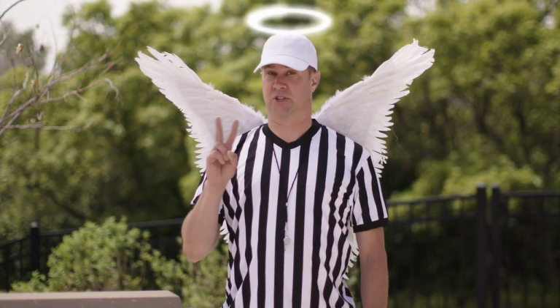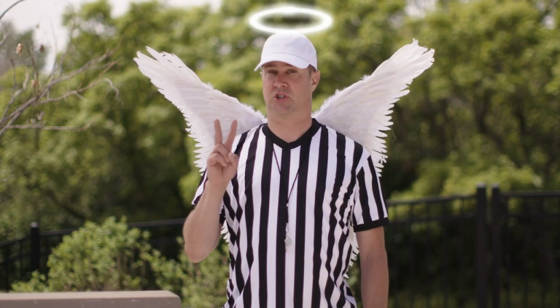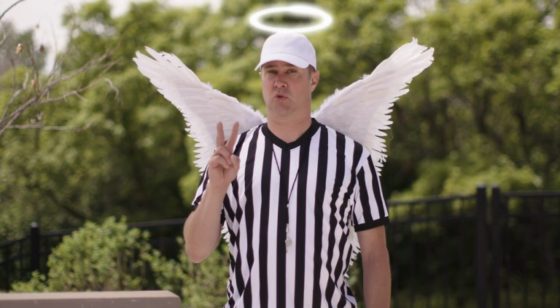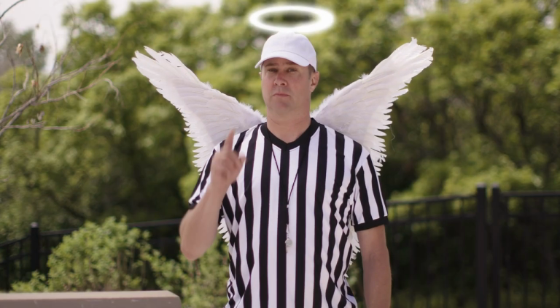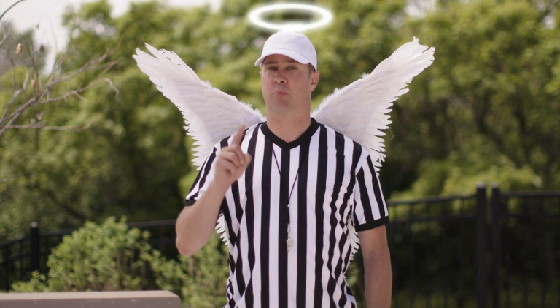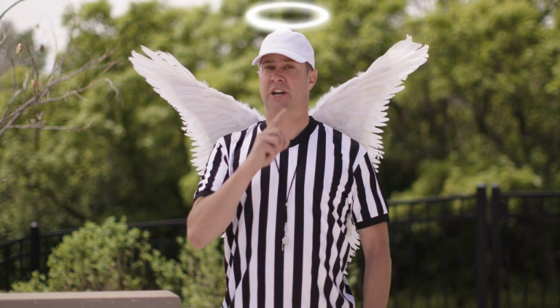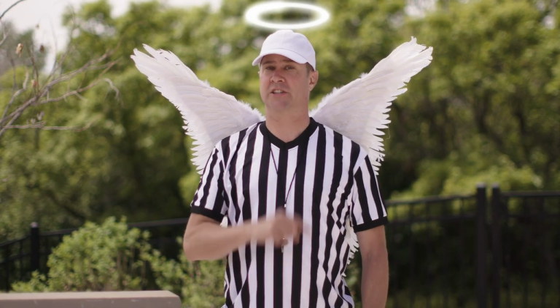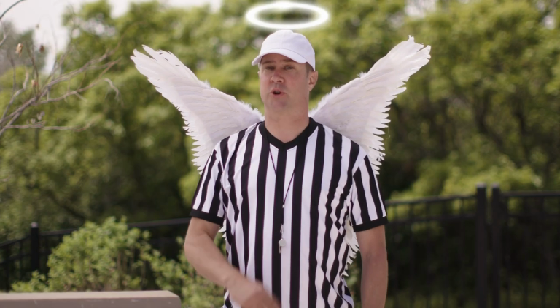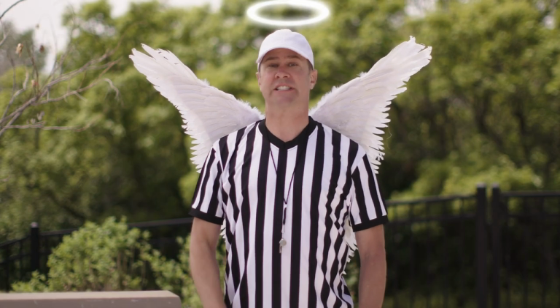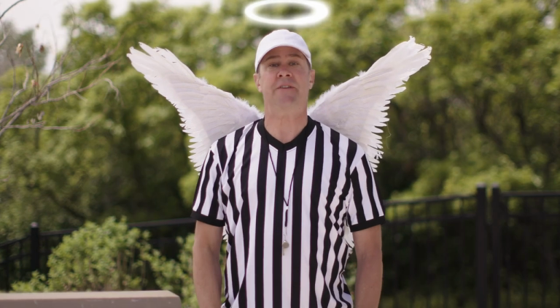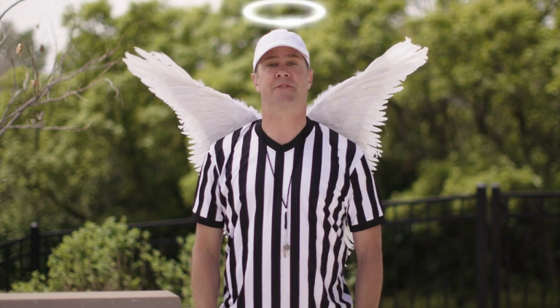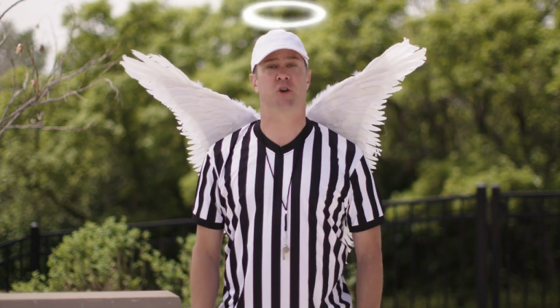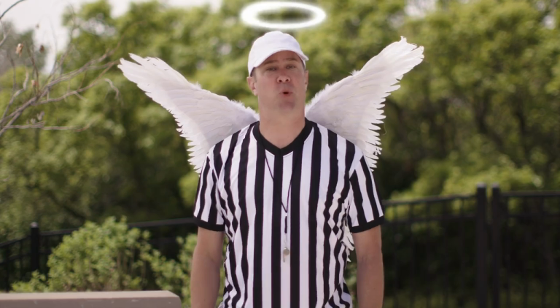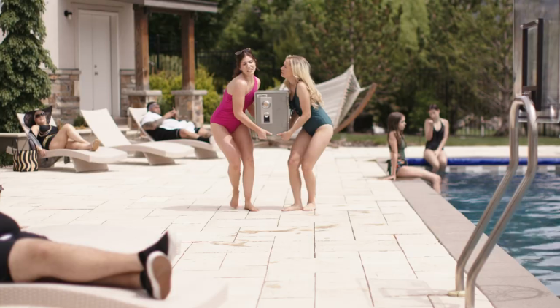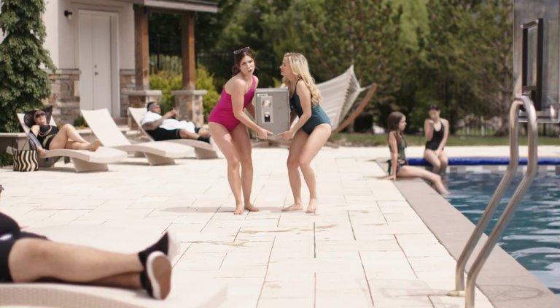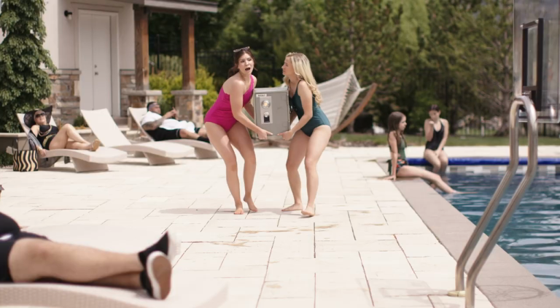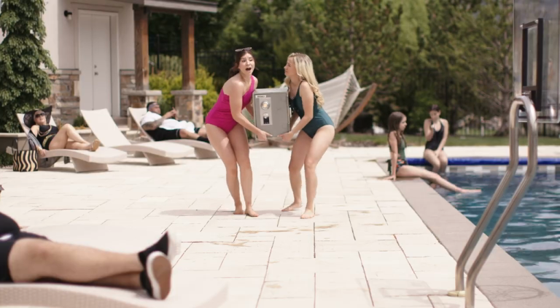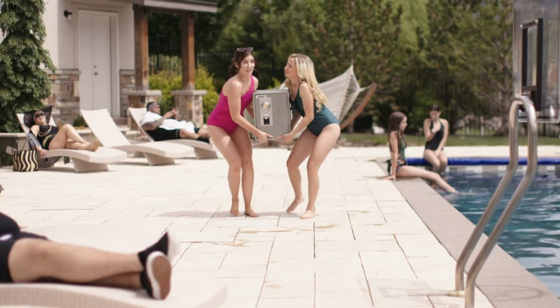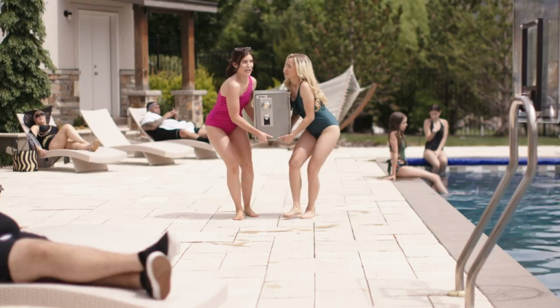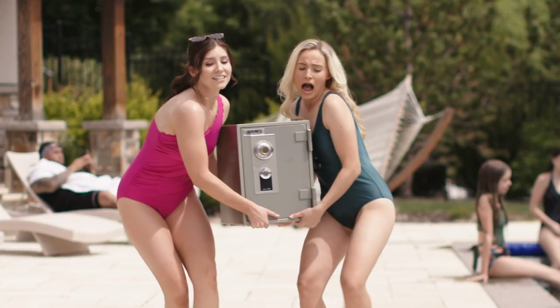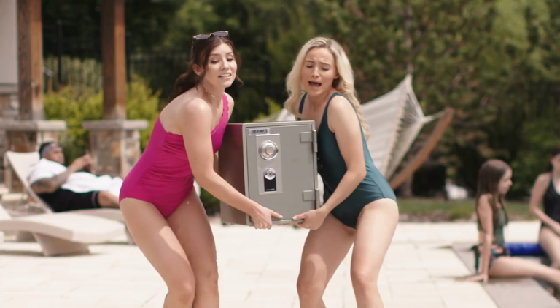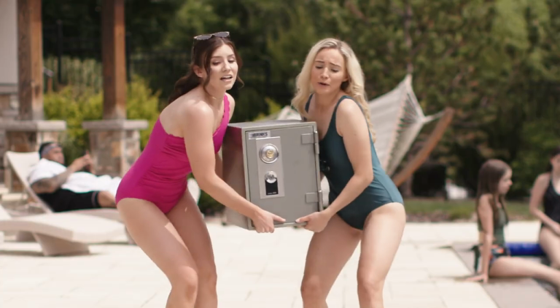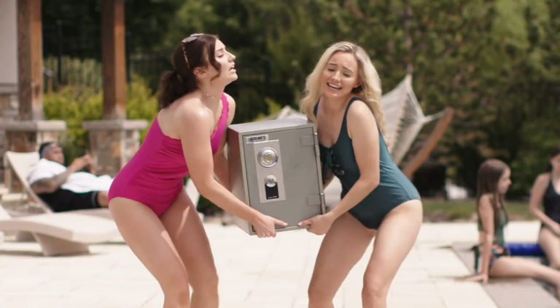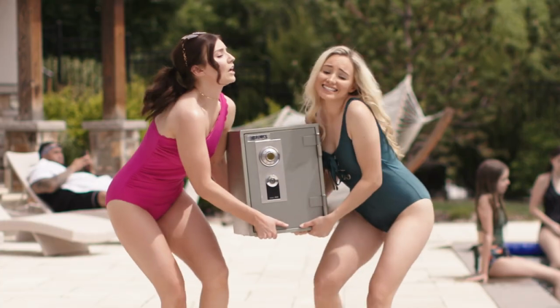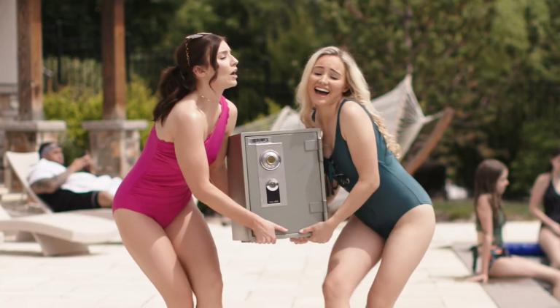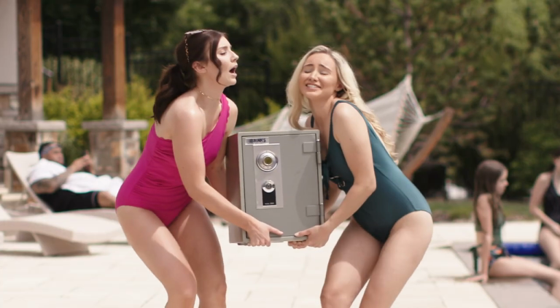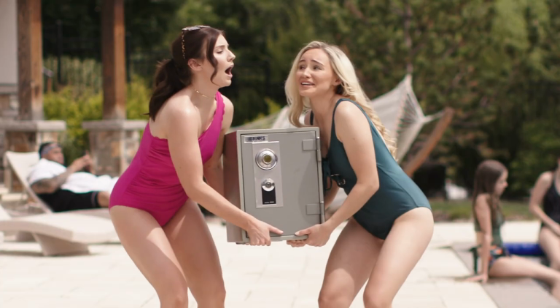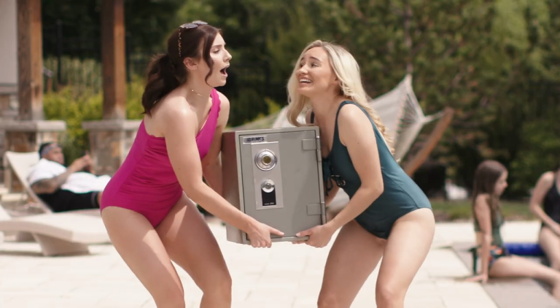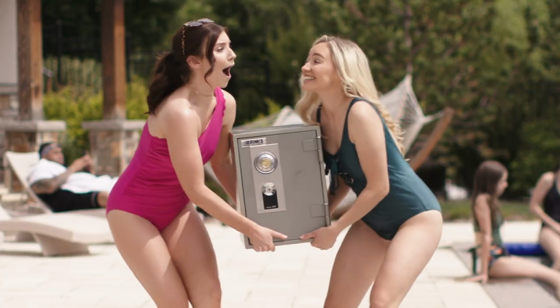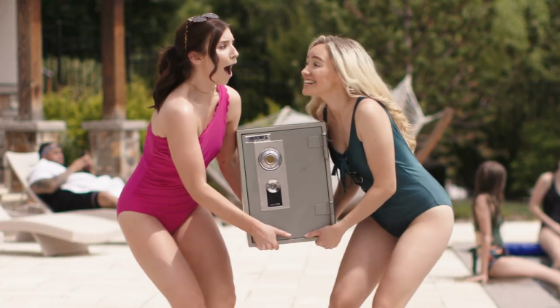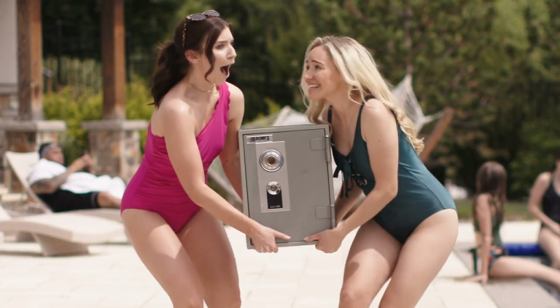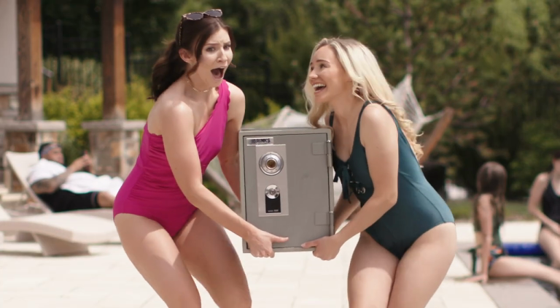Option two: bring an industrial safe to the pool. Do you have the key? I put it inside so we wouldn't lose it!